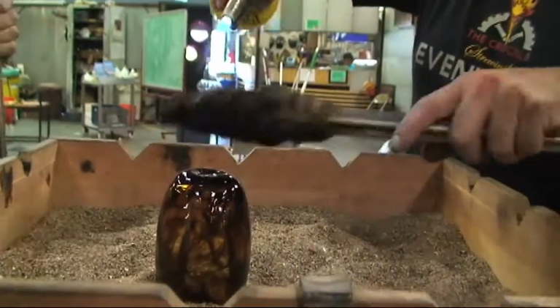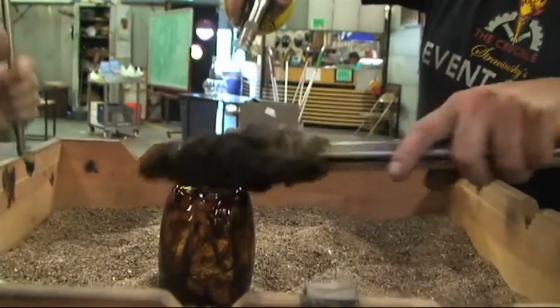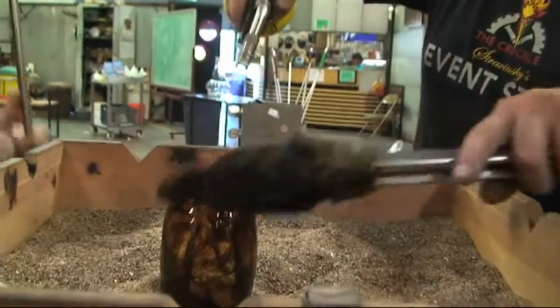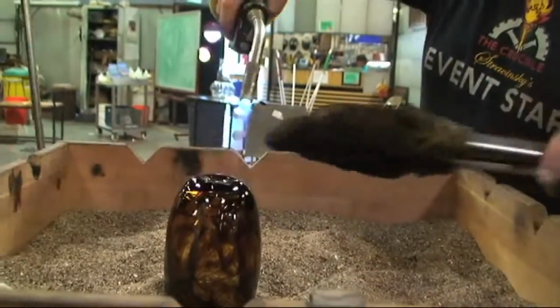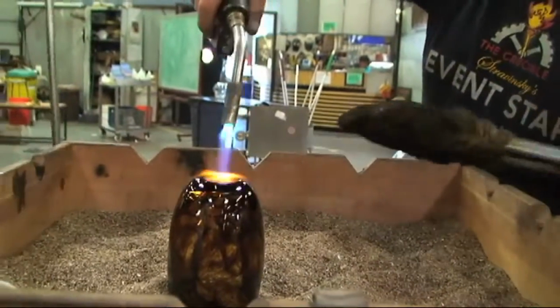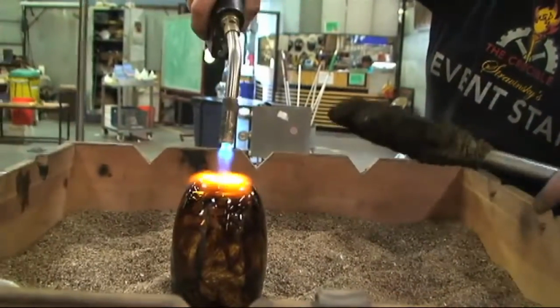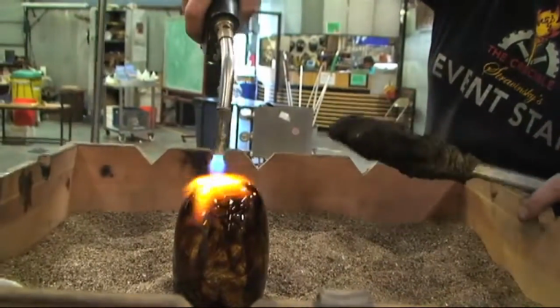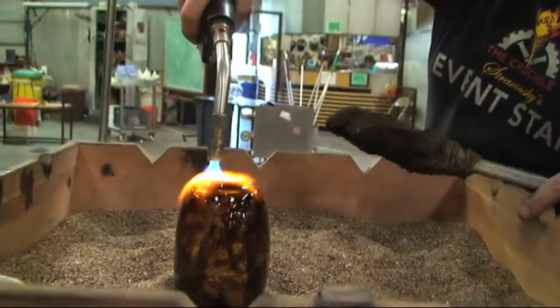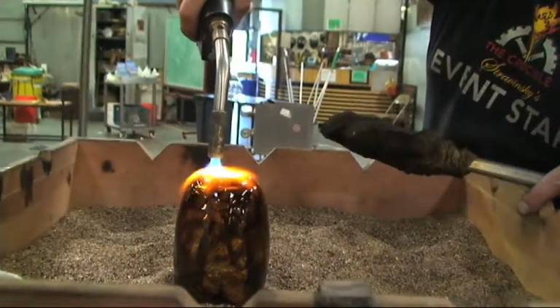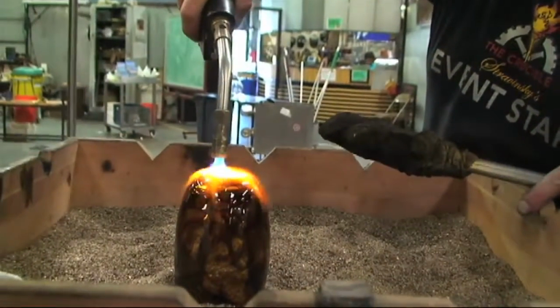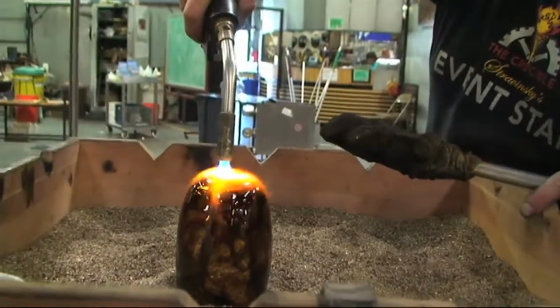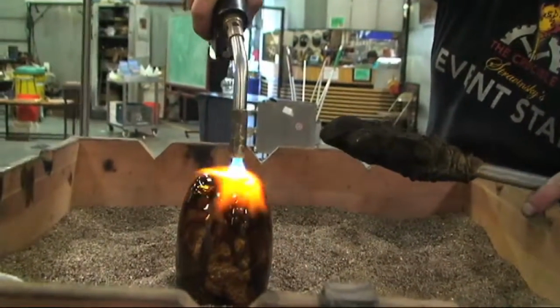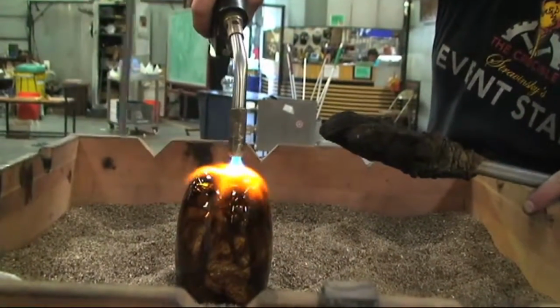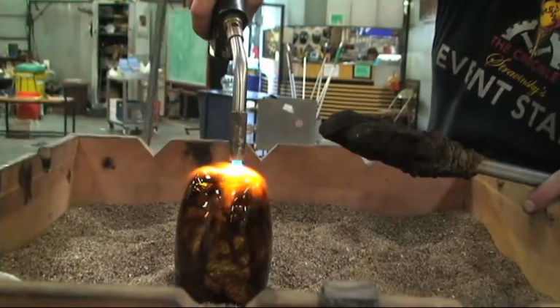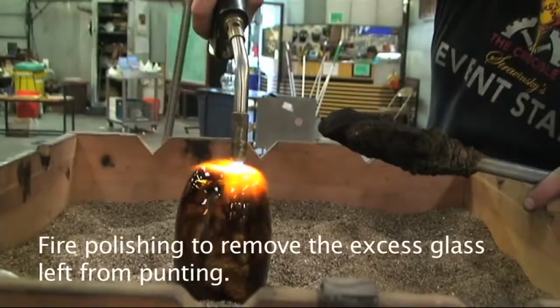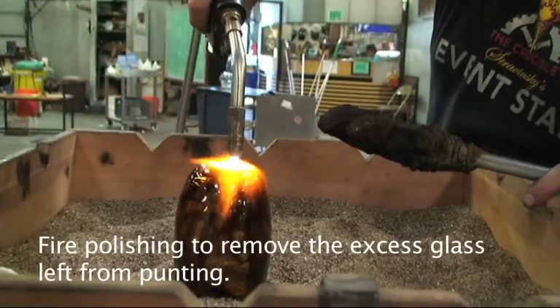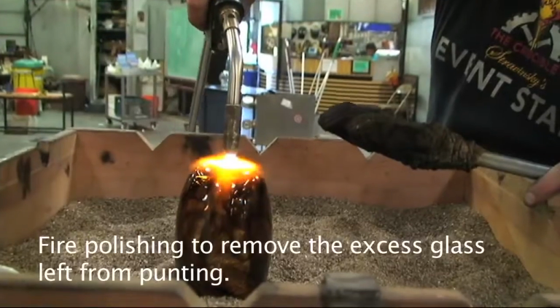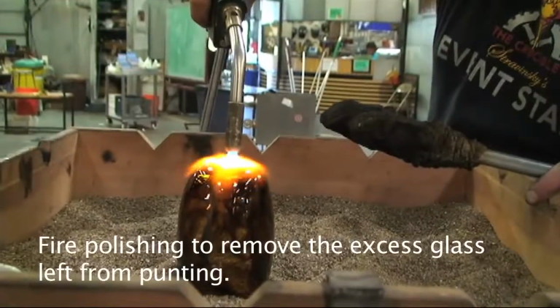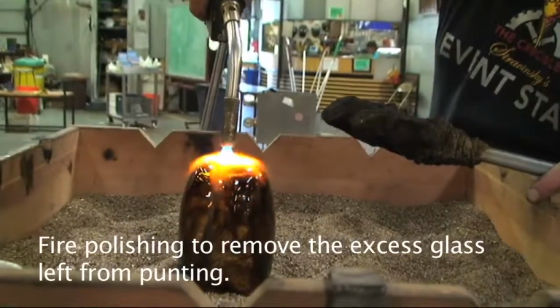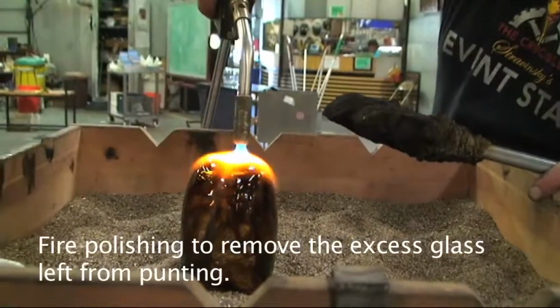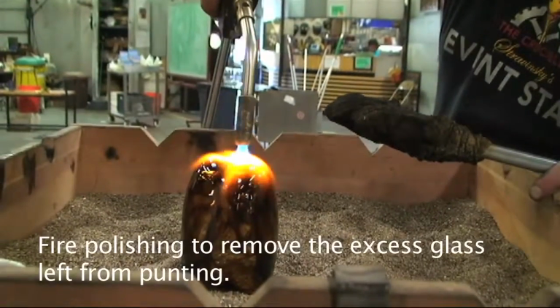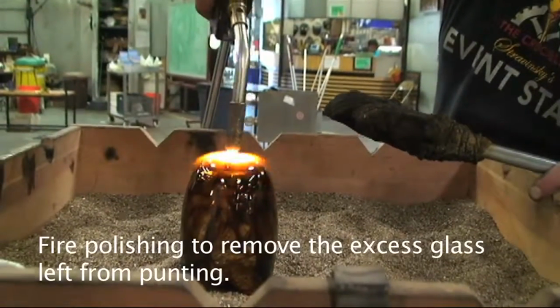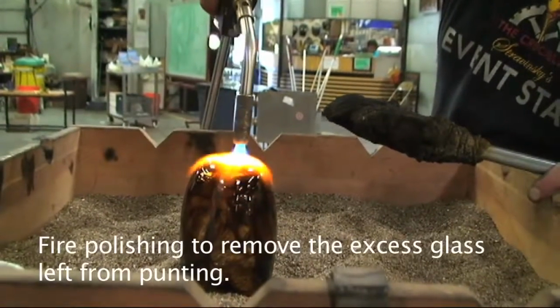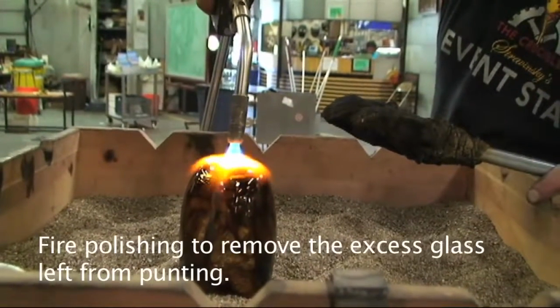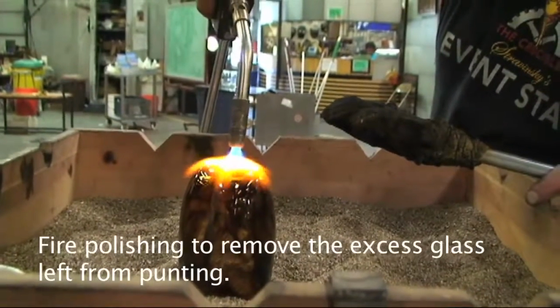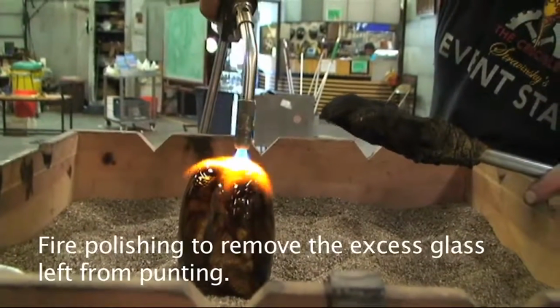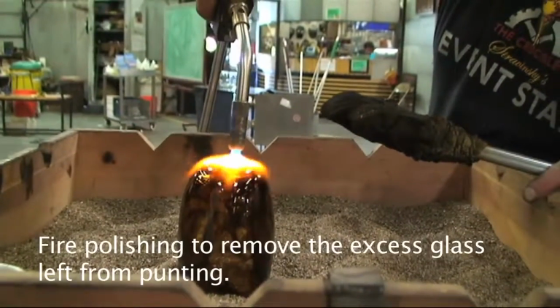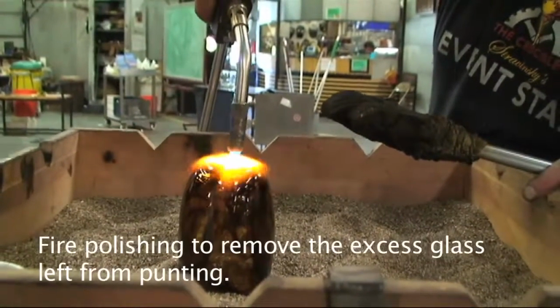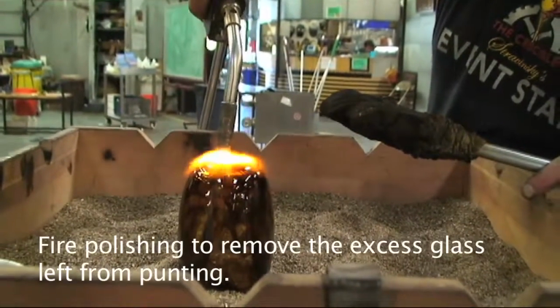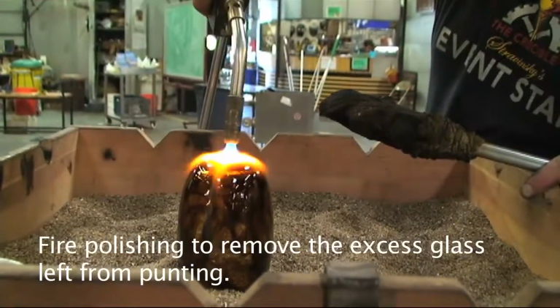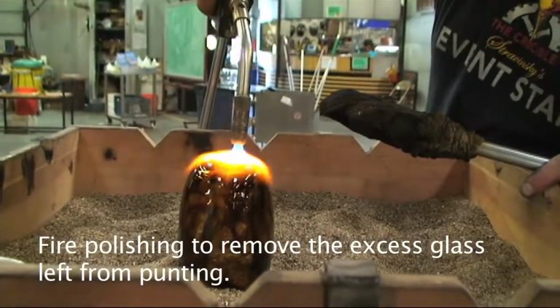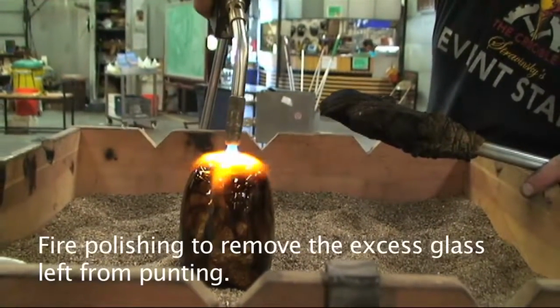Now we're fire polishing the punting mark to smooth it out so it won't be rough at all.